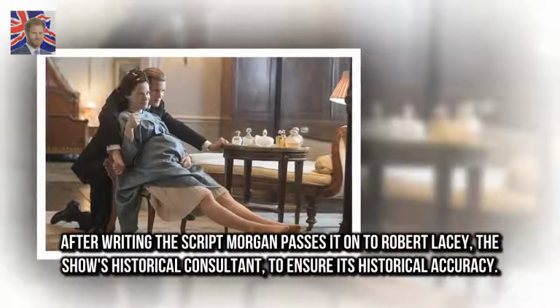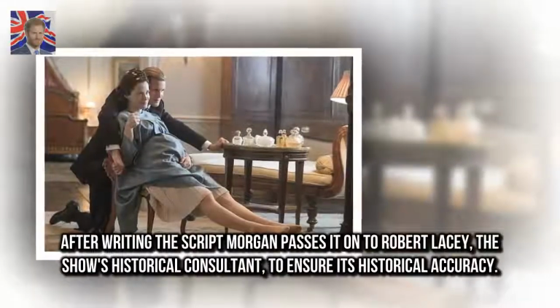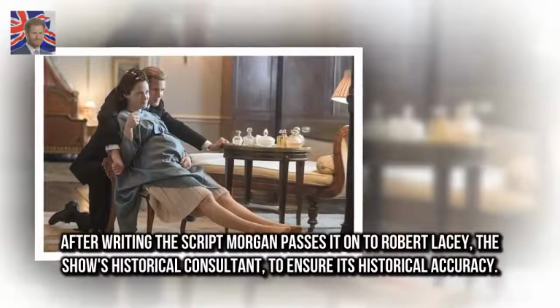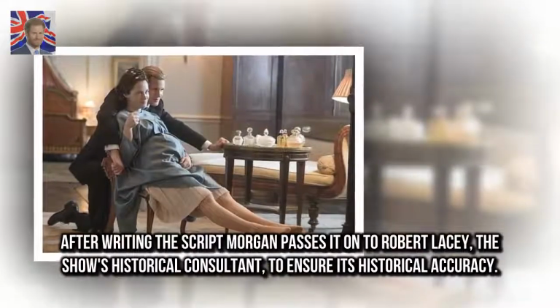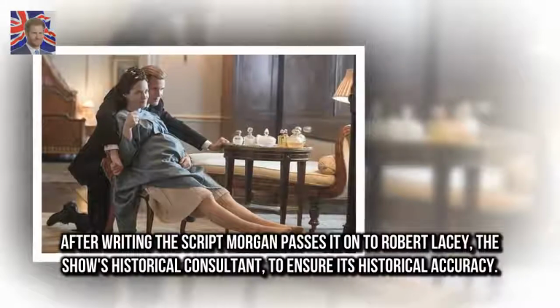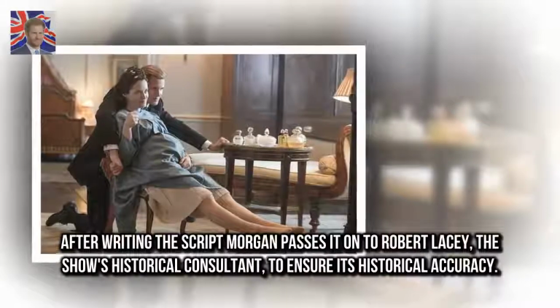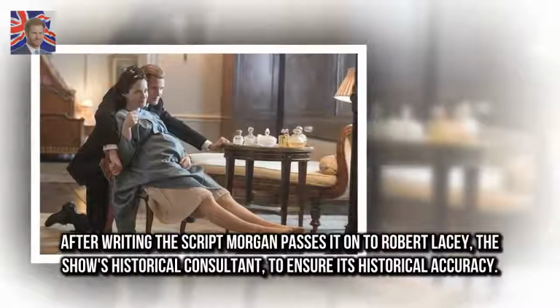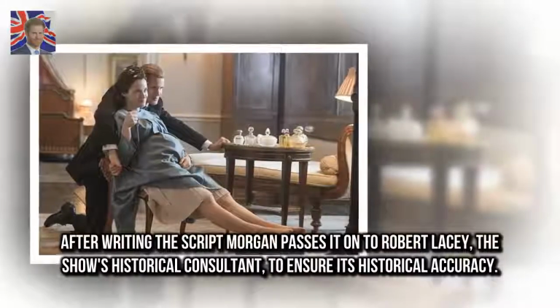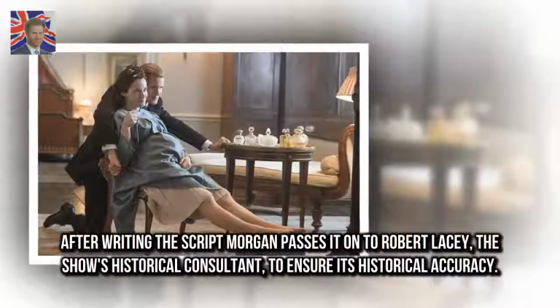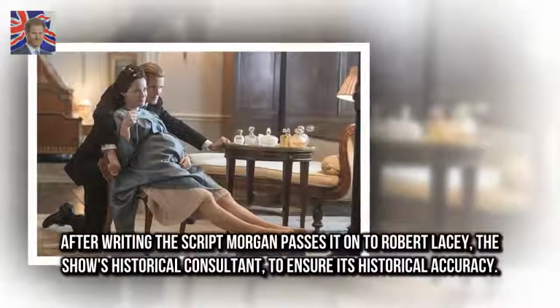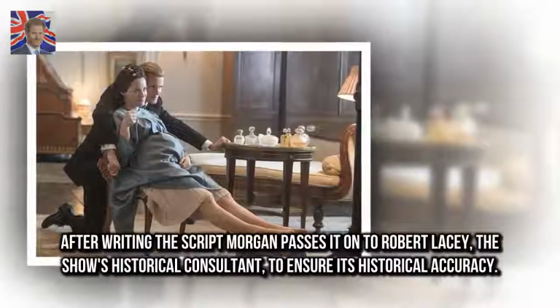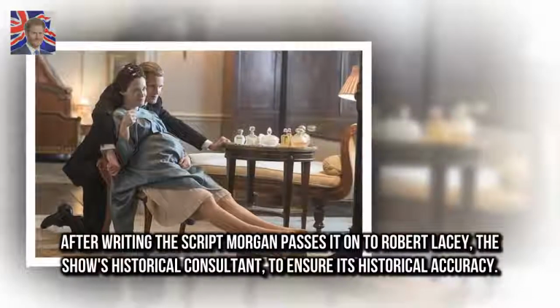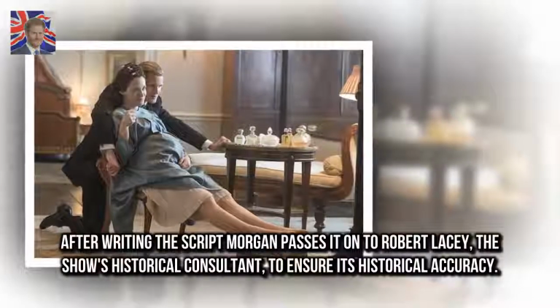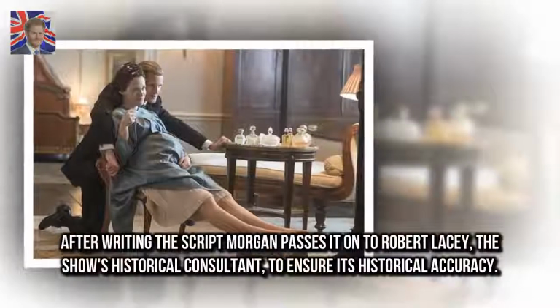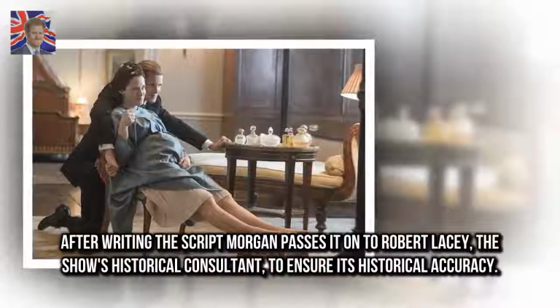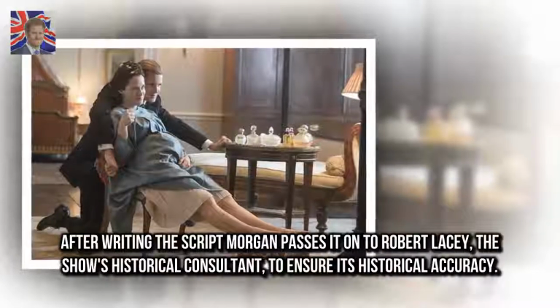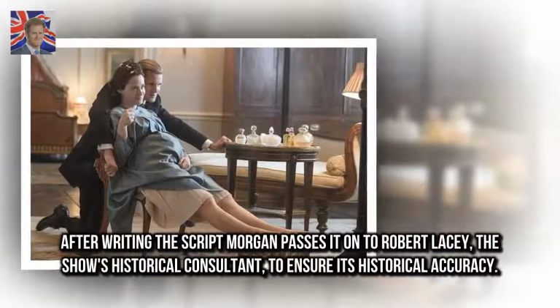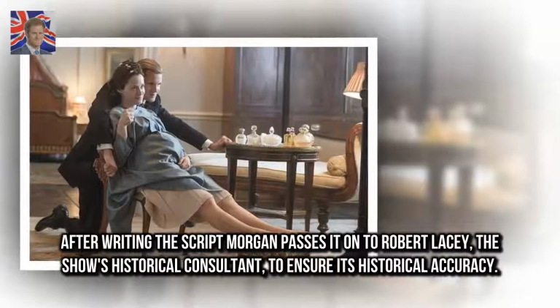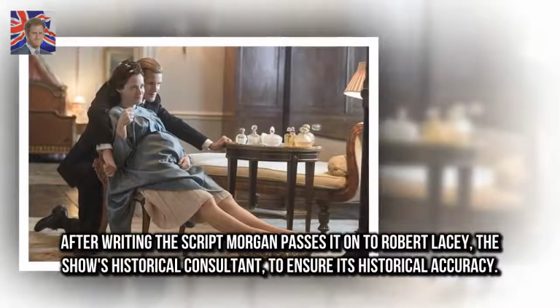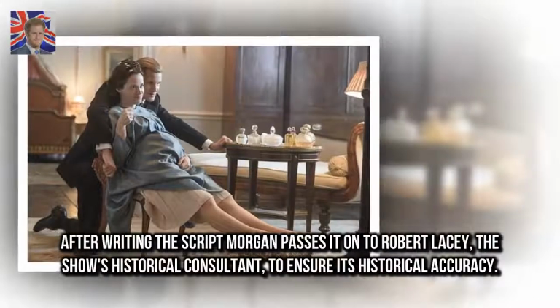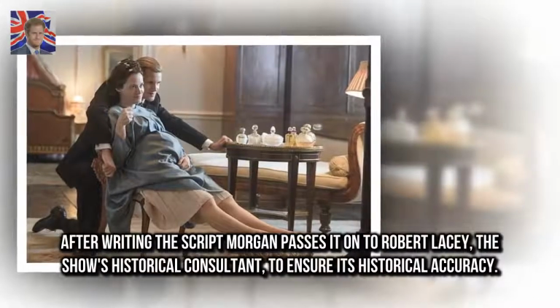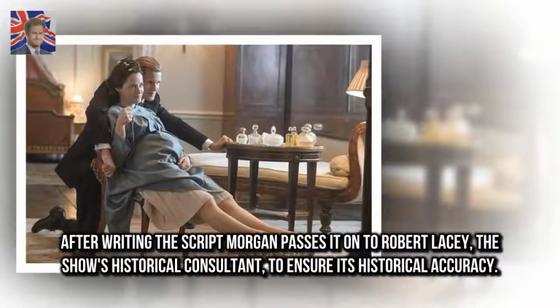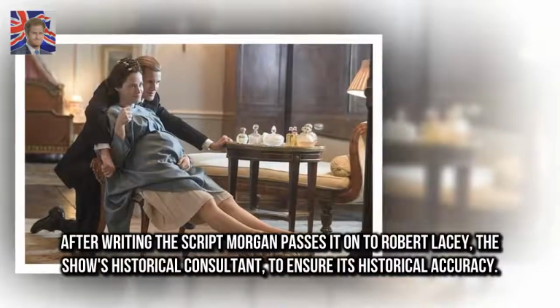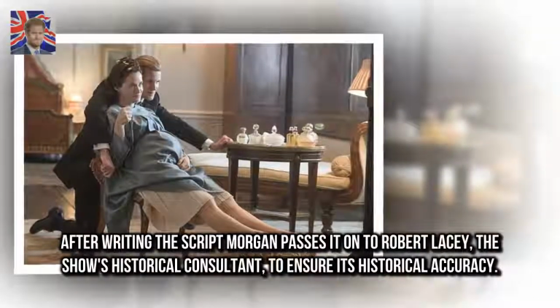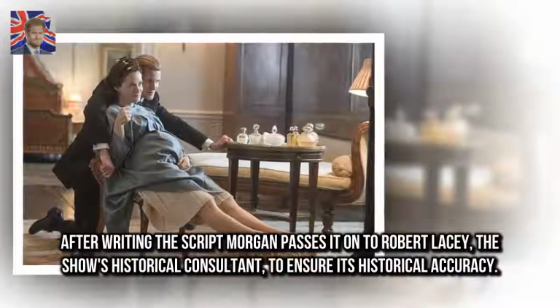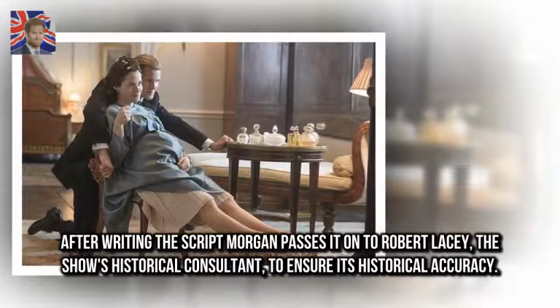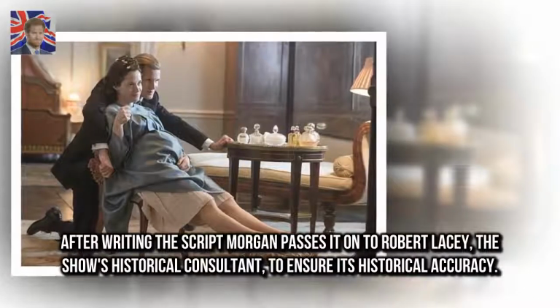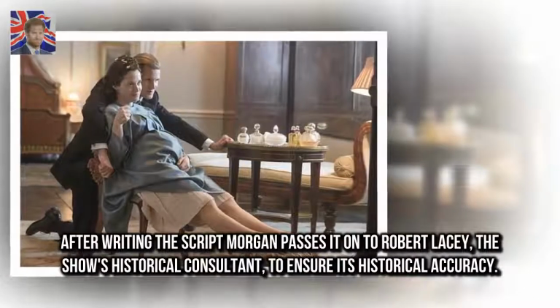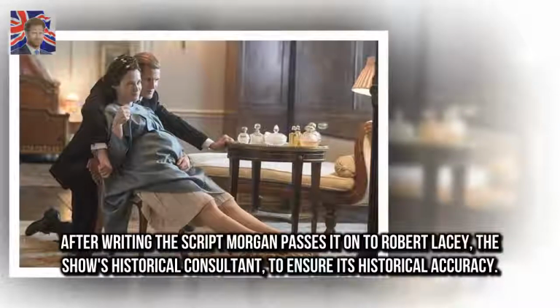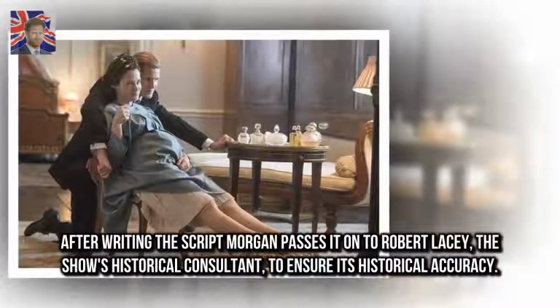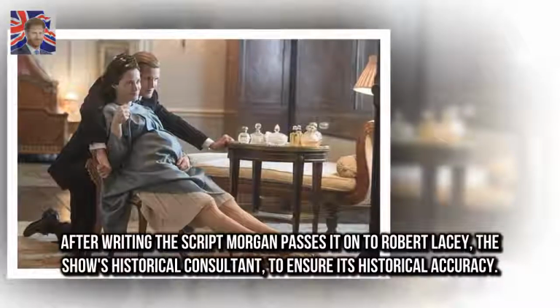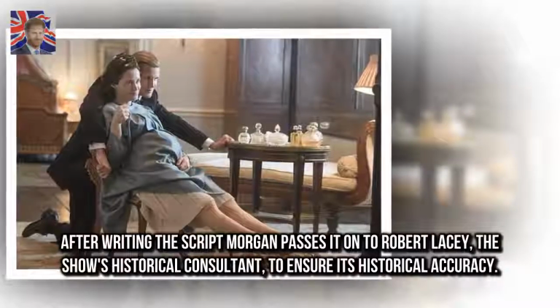After writing the script, Morgan passes it on to Robert Lacey, the show's historical consultant, to ensure its historical accuracy.